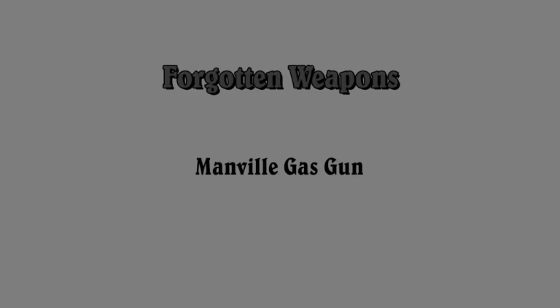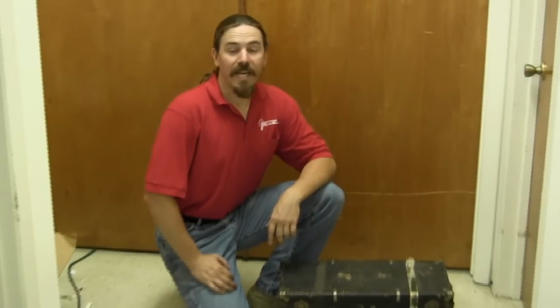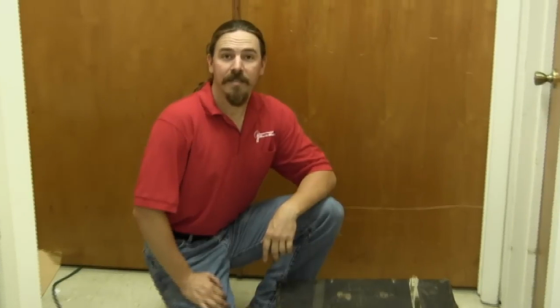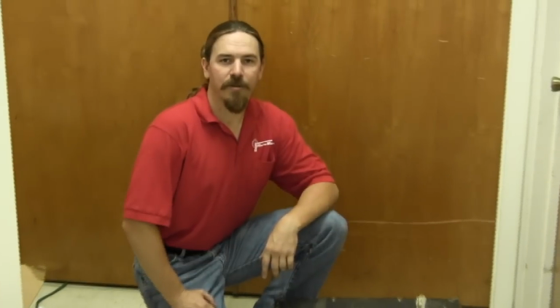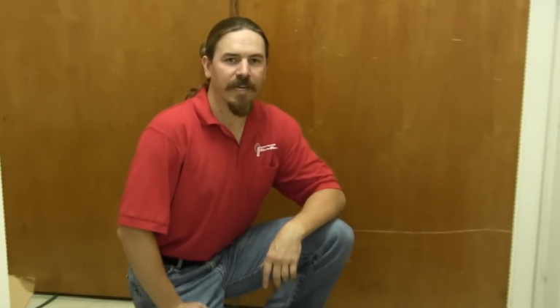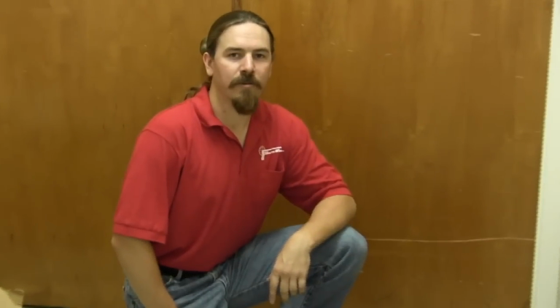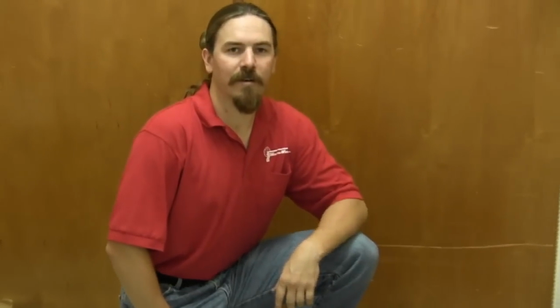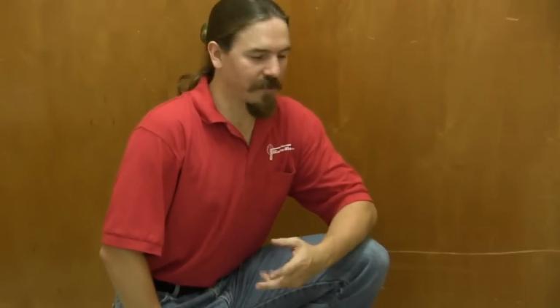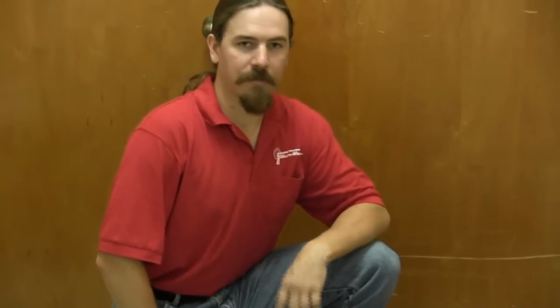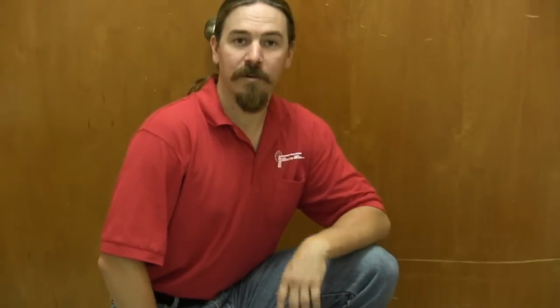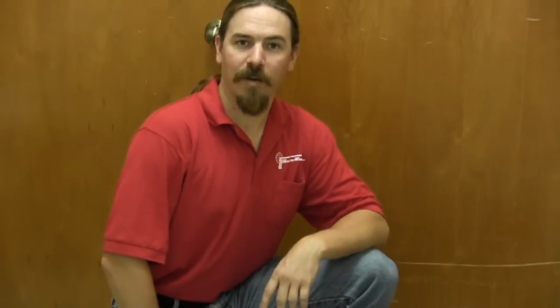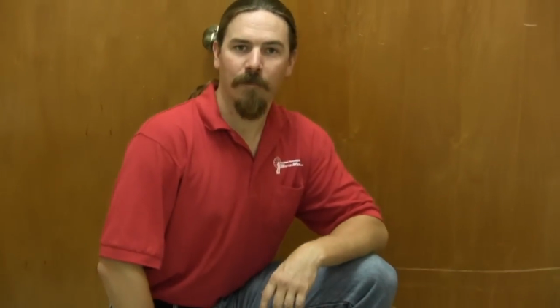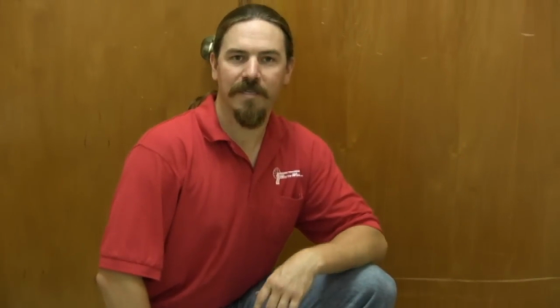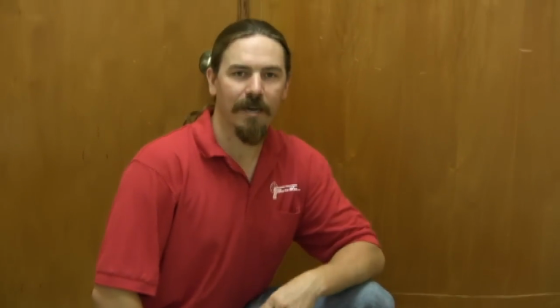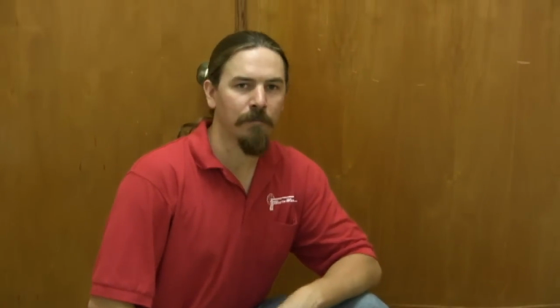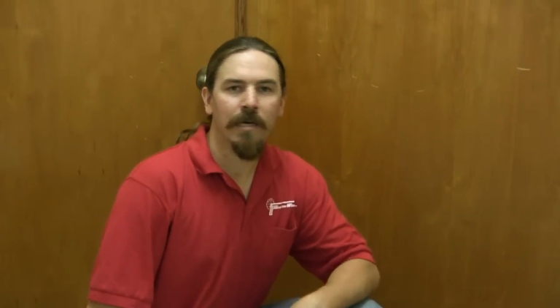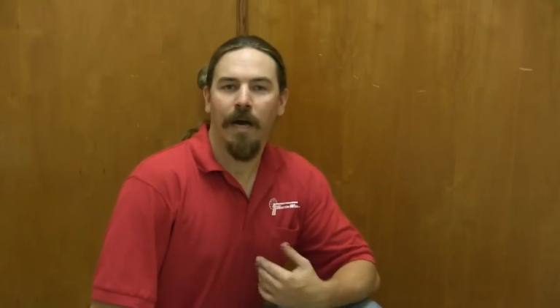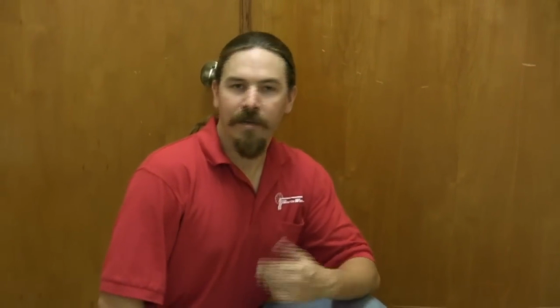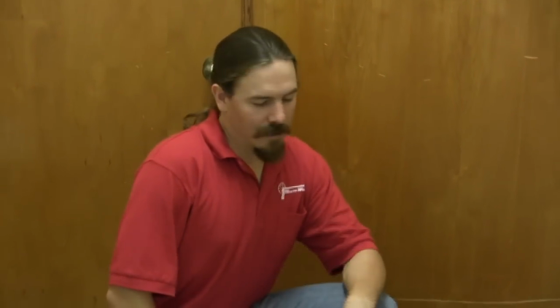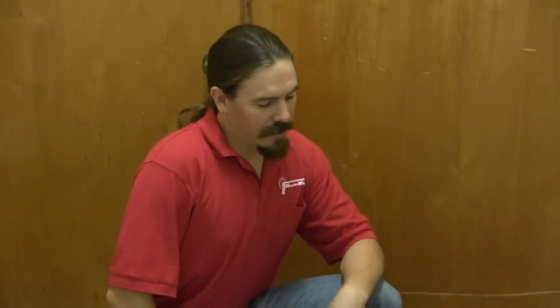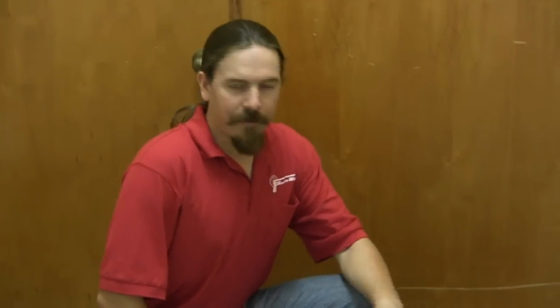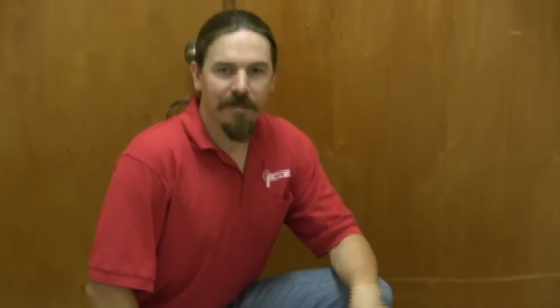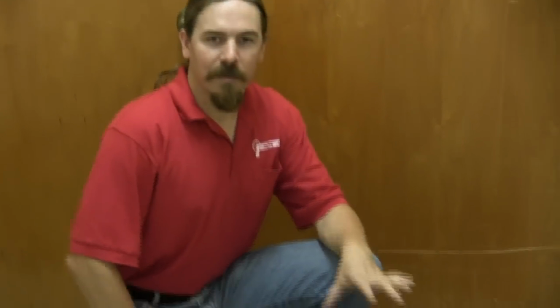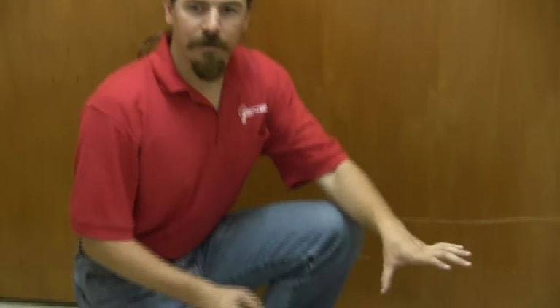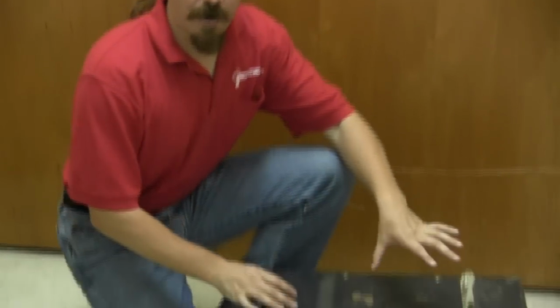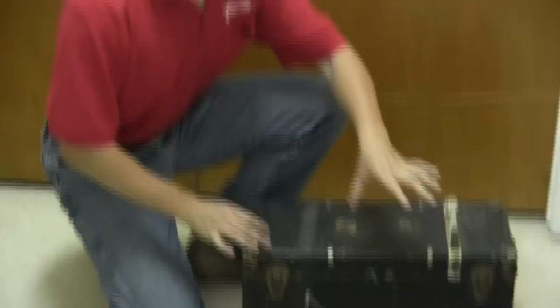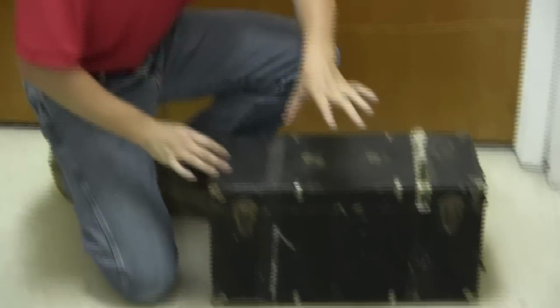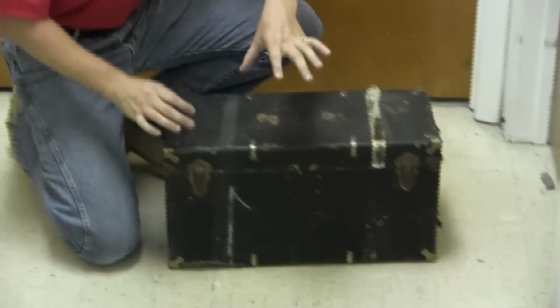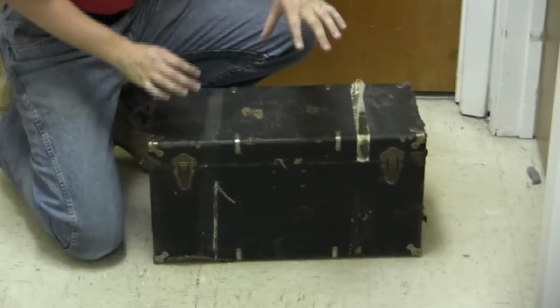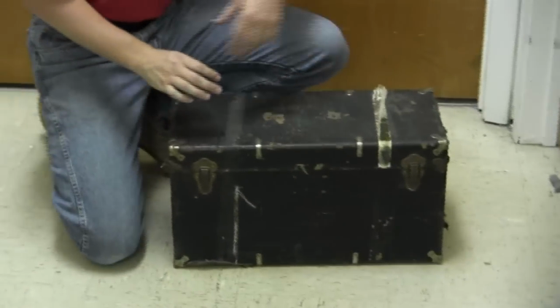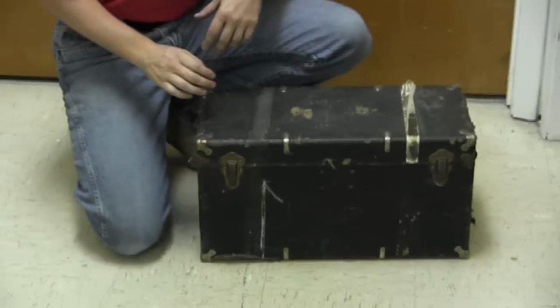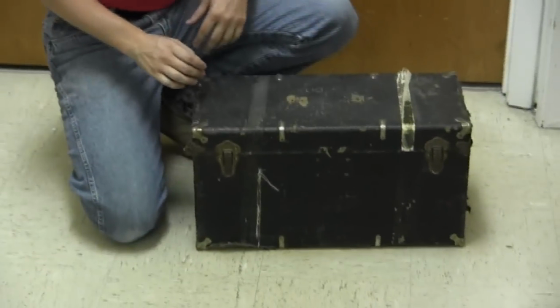Hi guys, thanks for tuning in to another video episode on ForgottenWeapons.com. I'm Ian. Today we have something a little bit out of our normal area of focus.